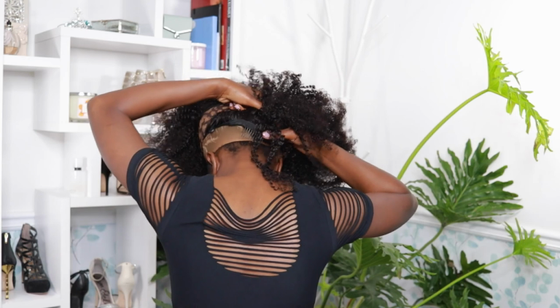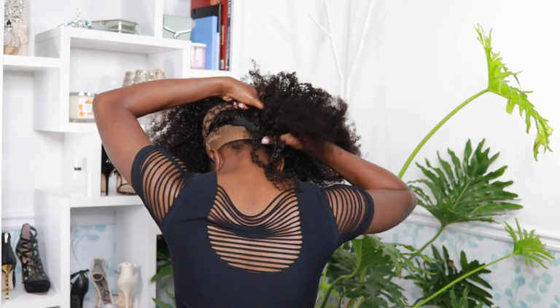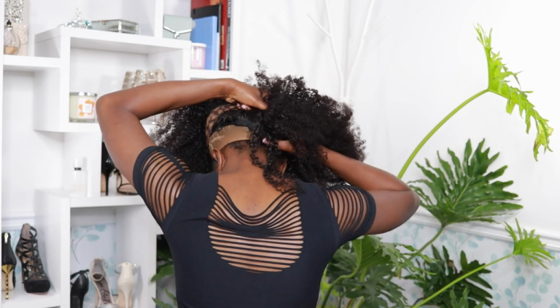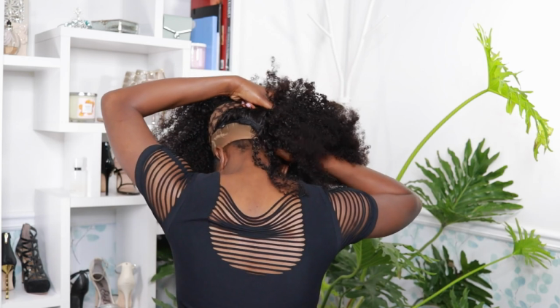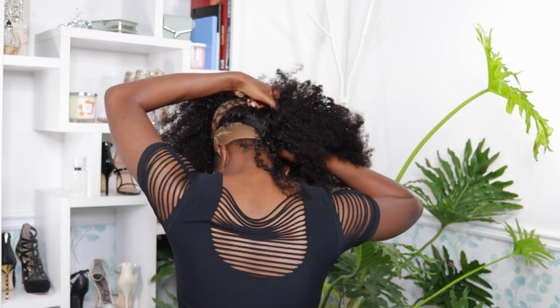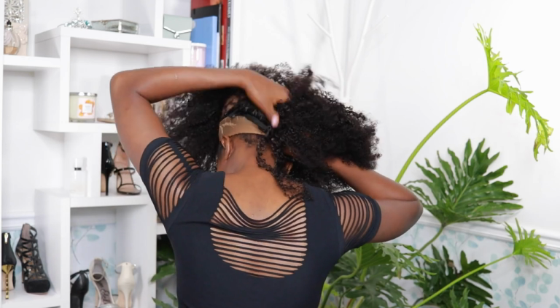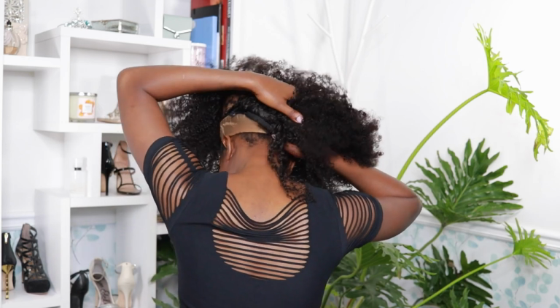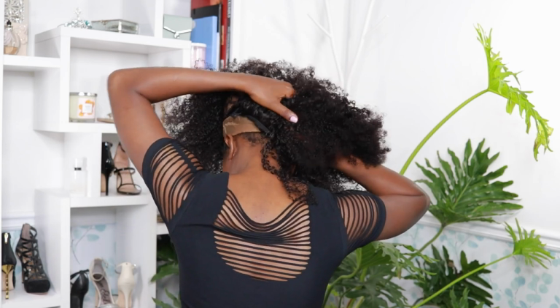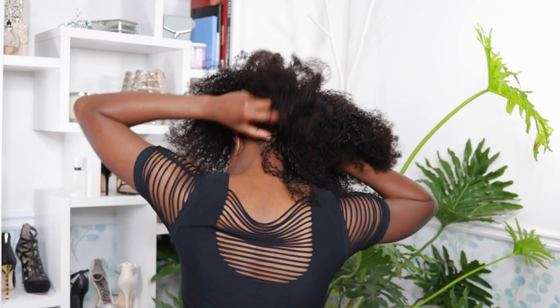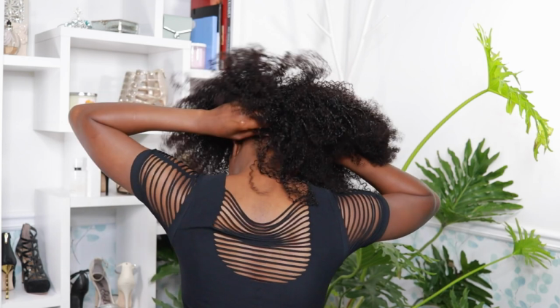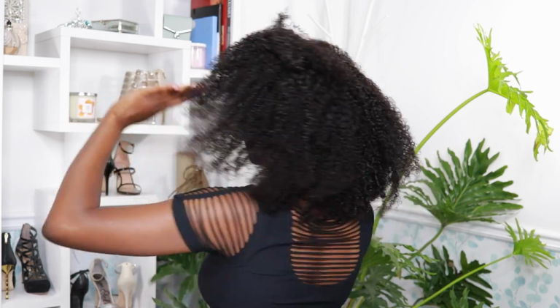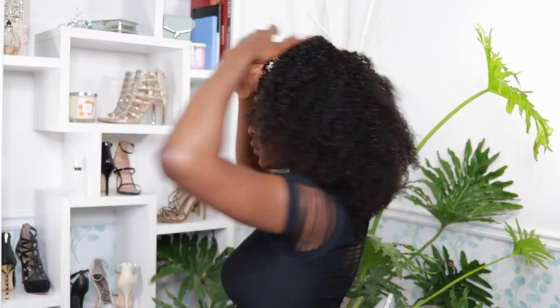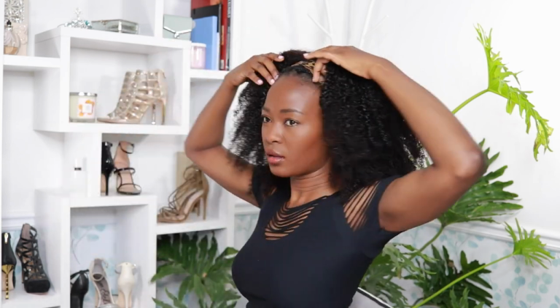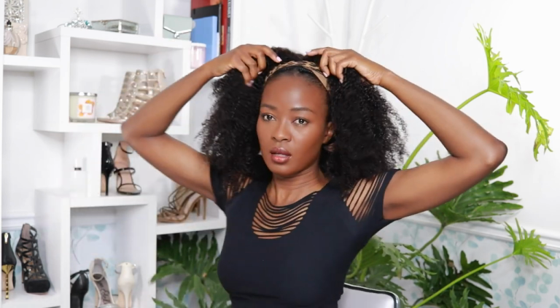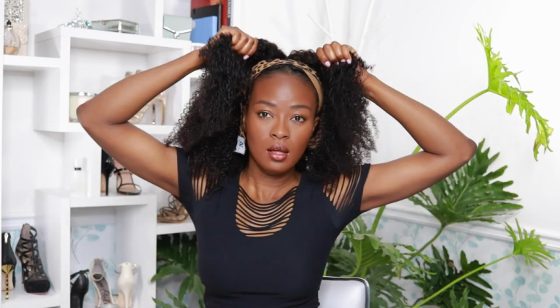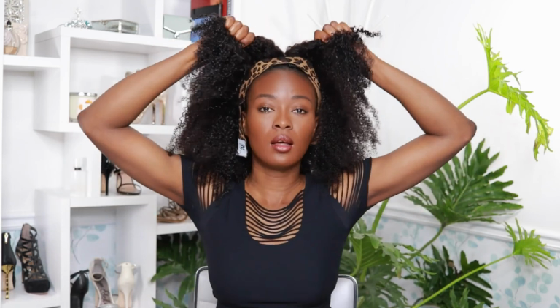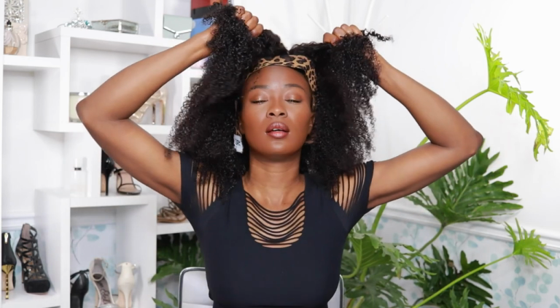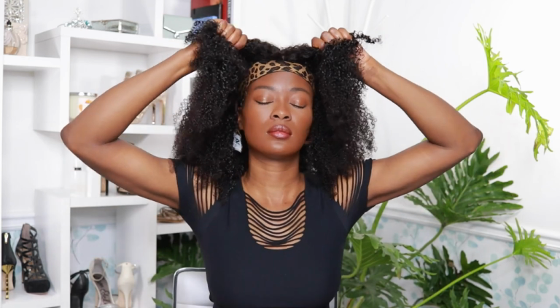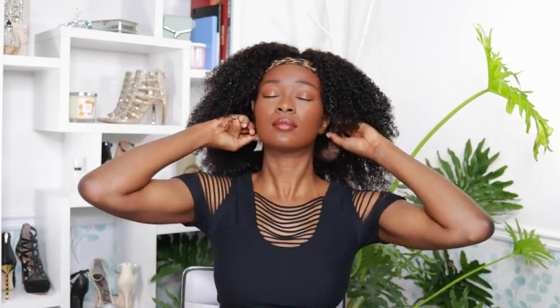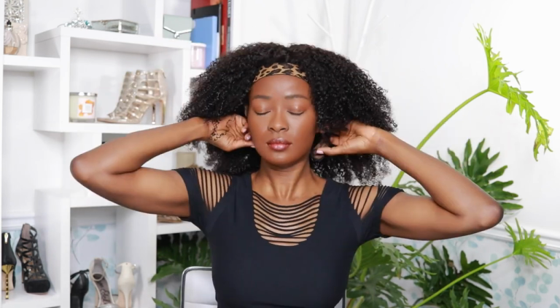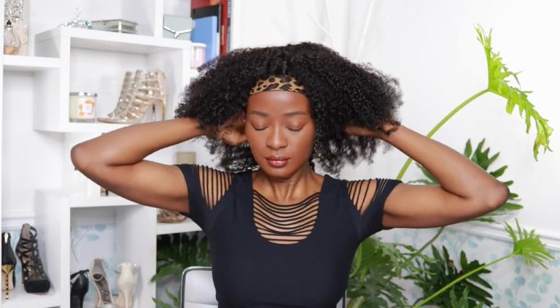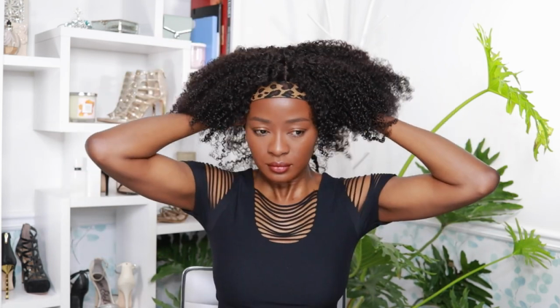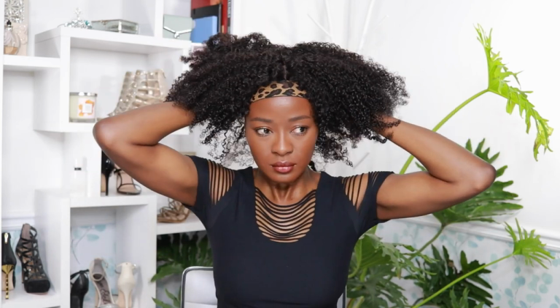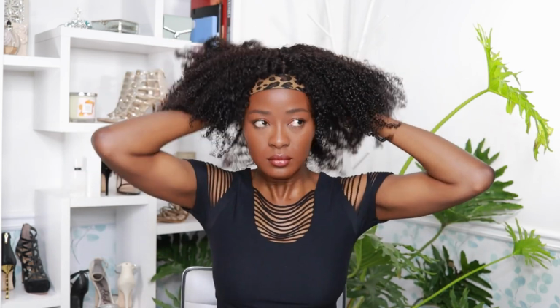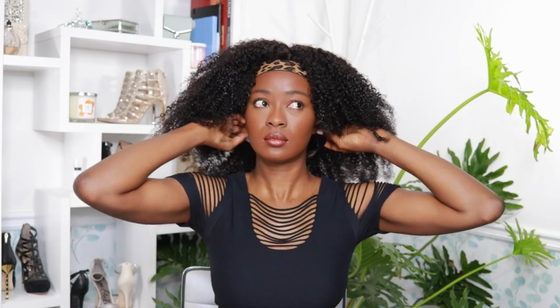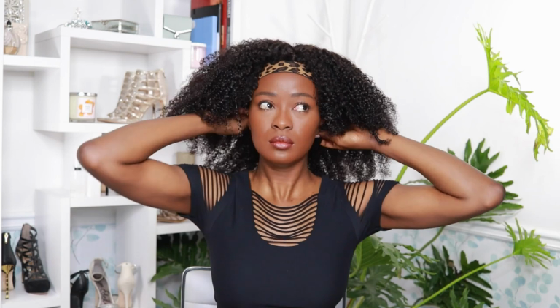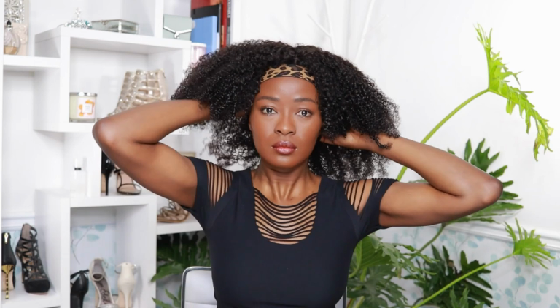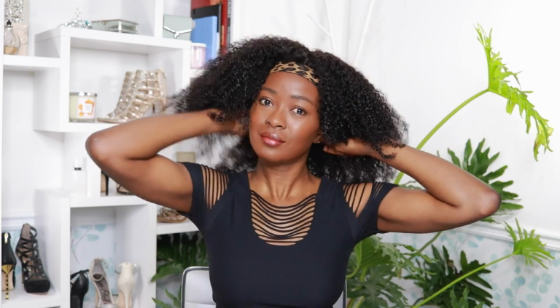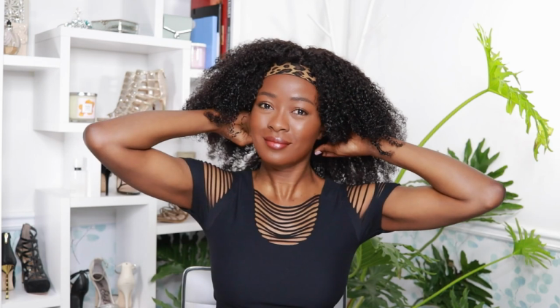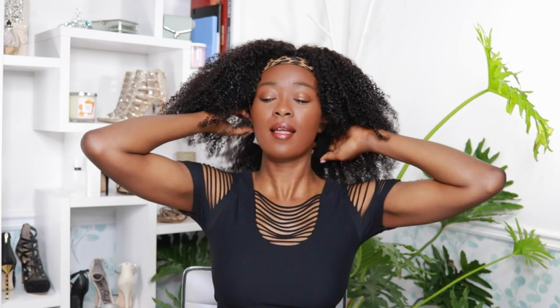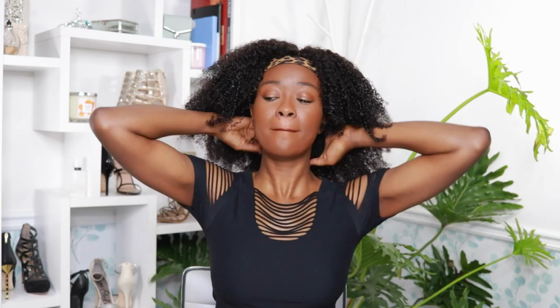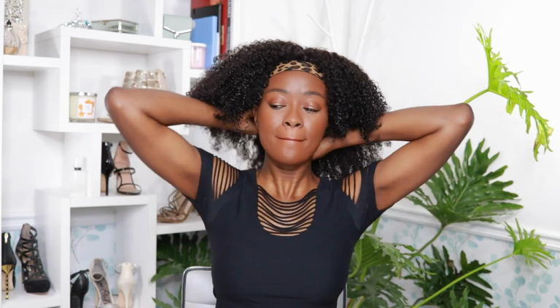Anchor the back comb, pull the wig forward to cover the front, and then finish with the straps and the back.